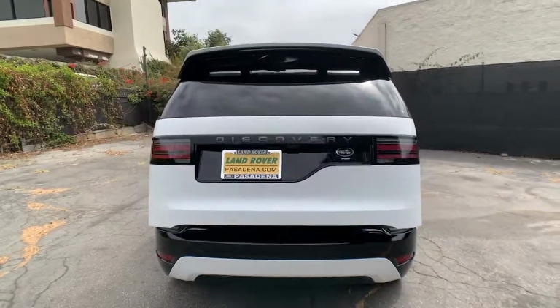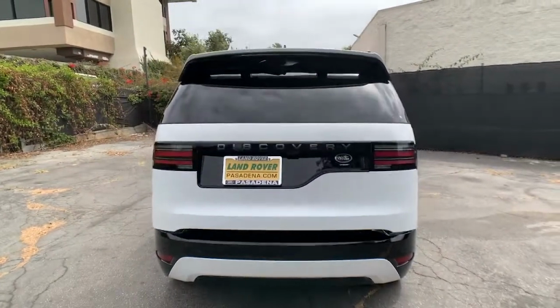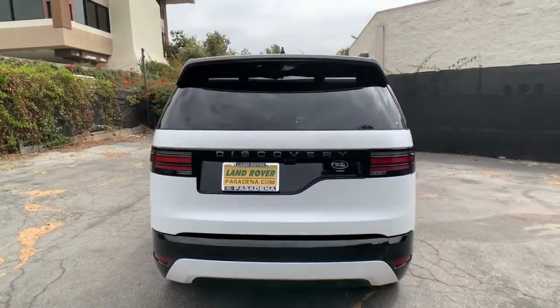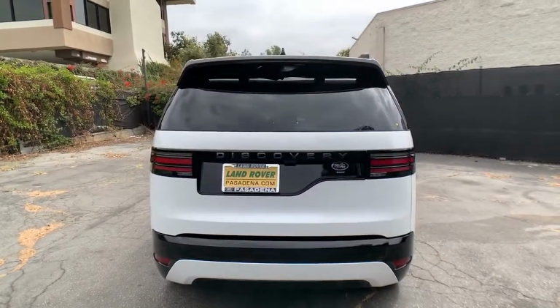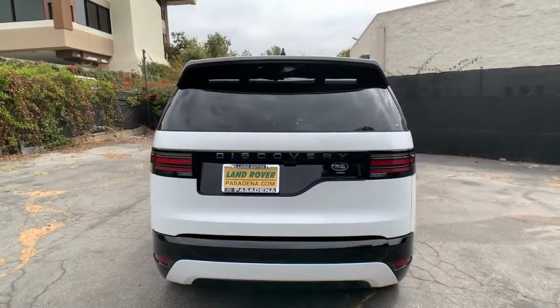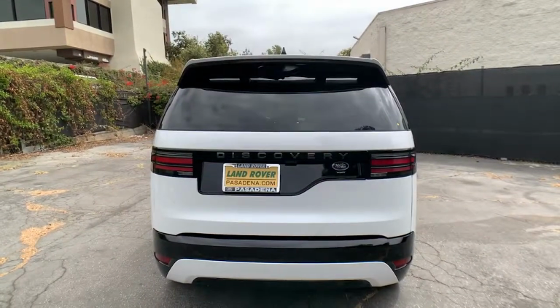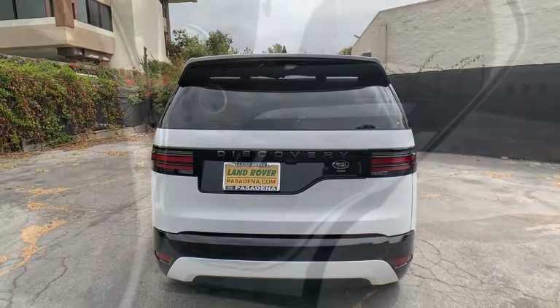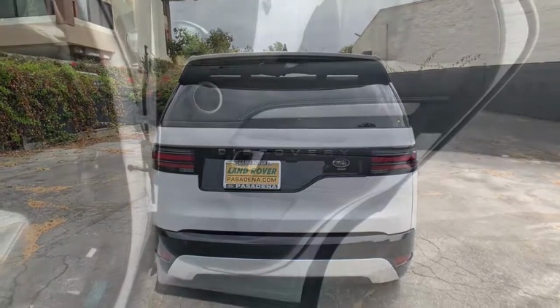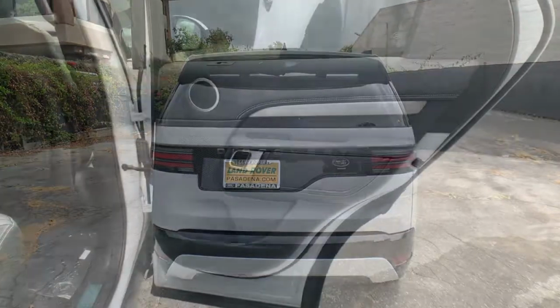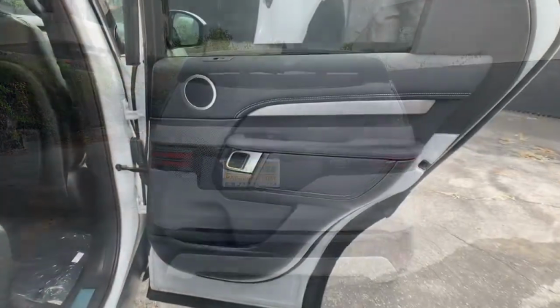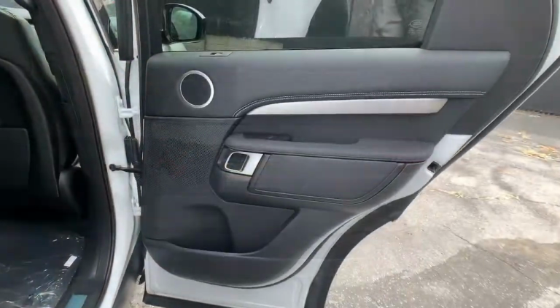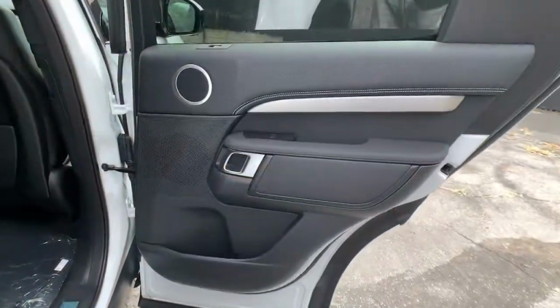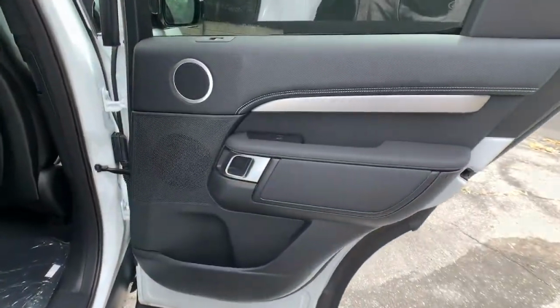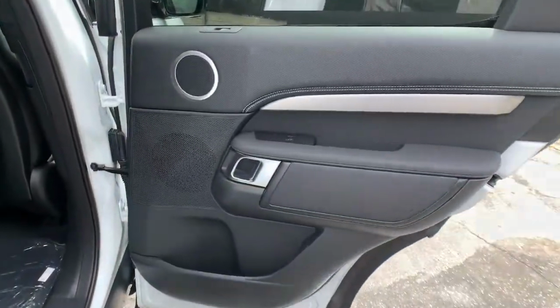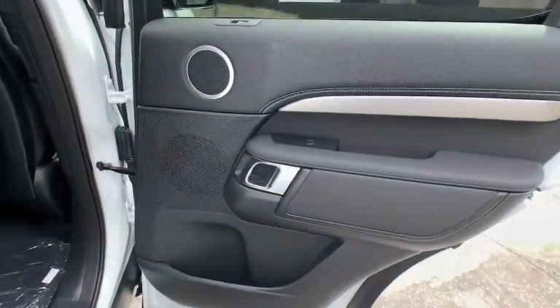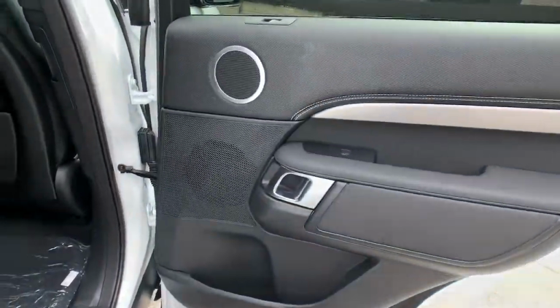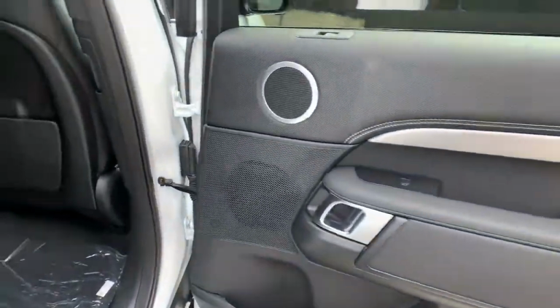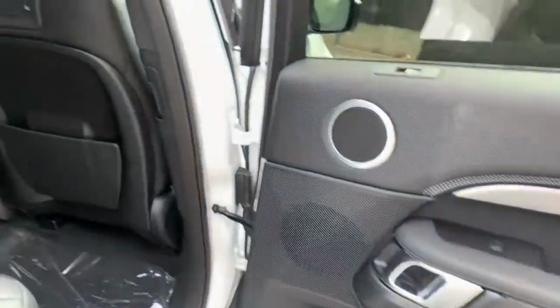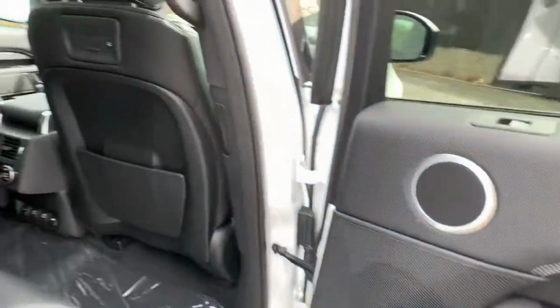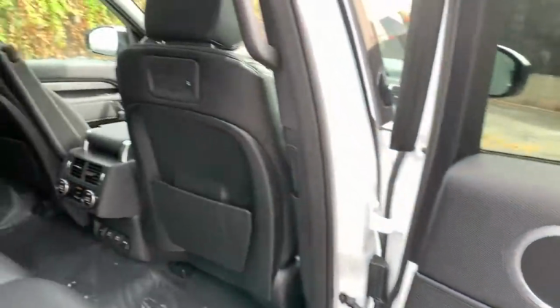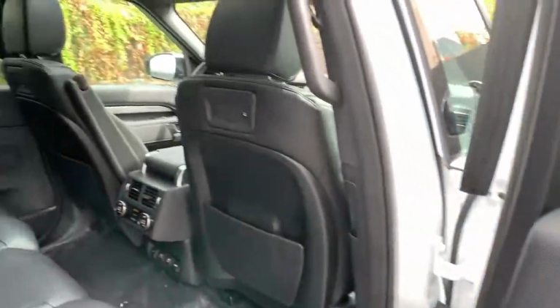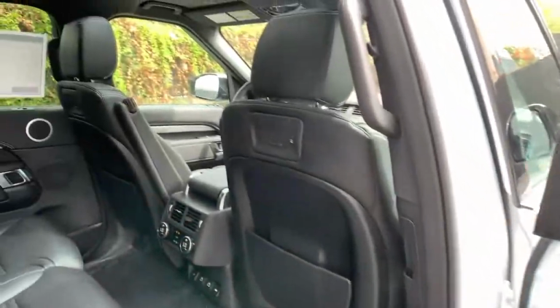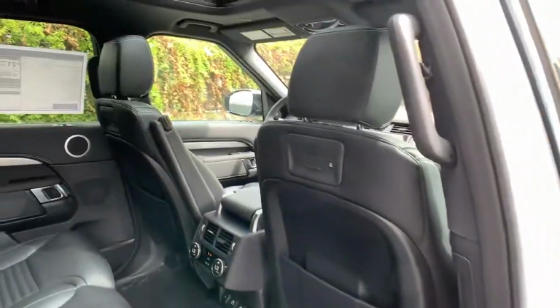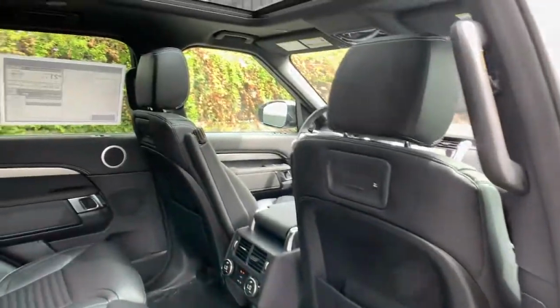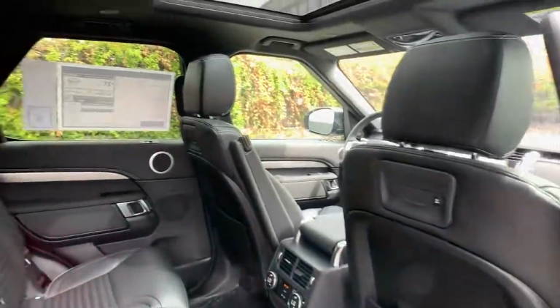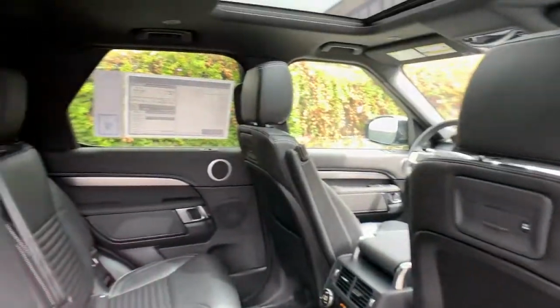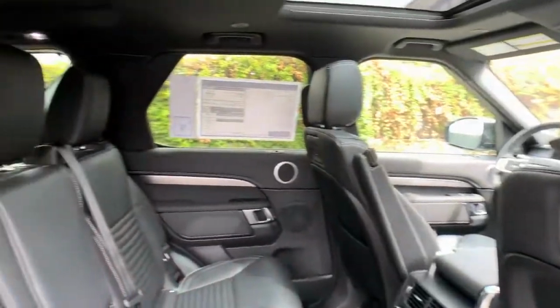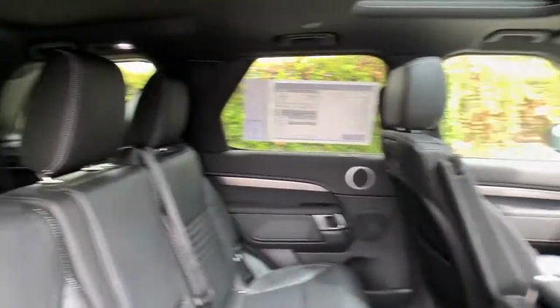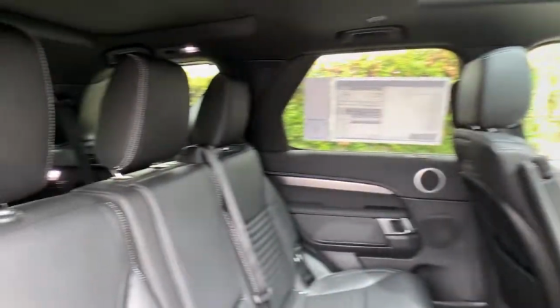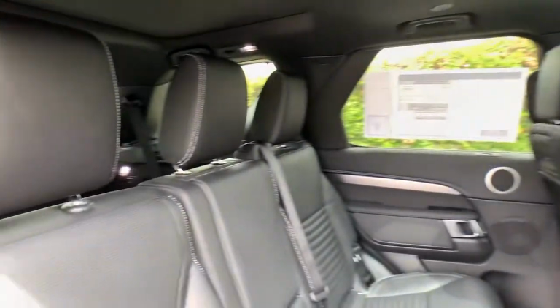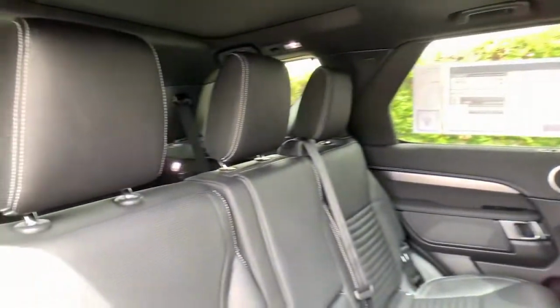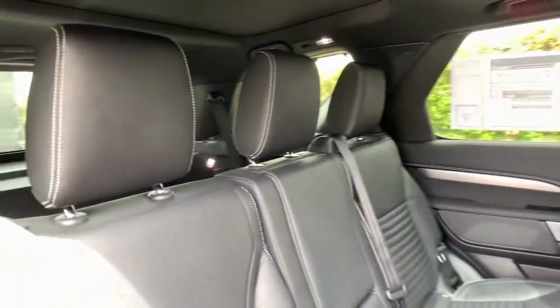Seize the moment and drive this outstanding Discovery. Come in for a road test. Our team will make it the best part of your day.